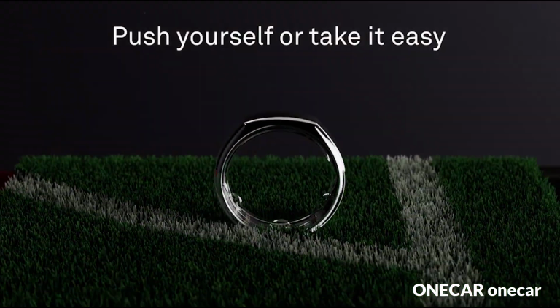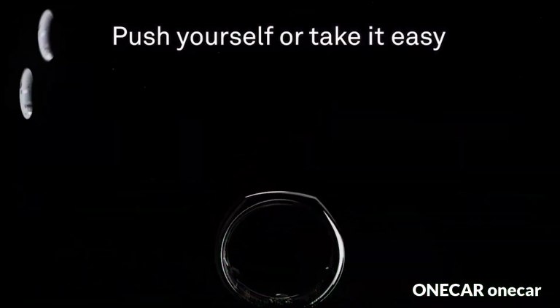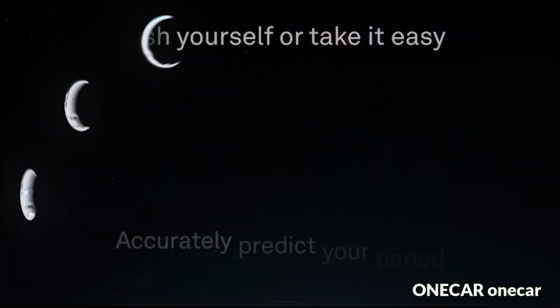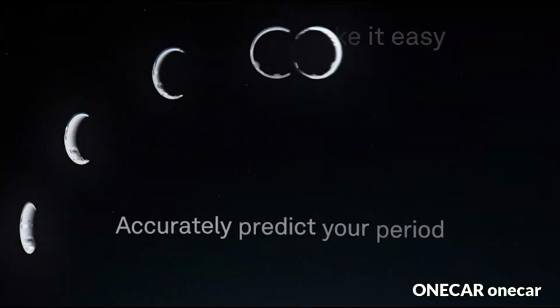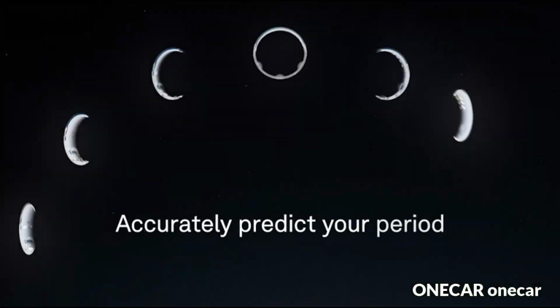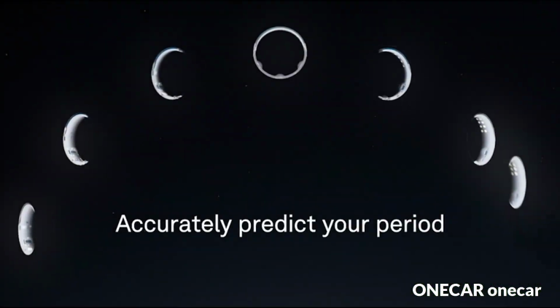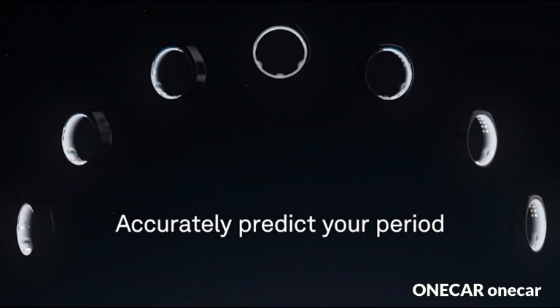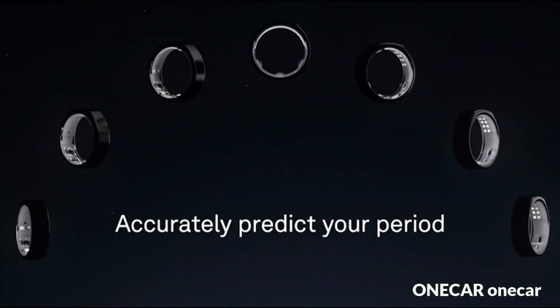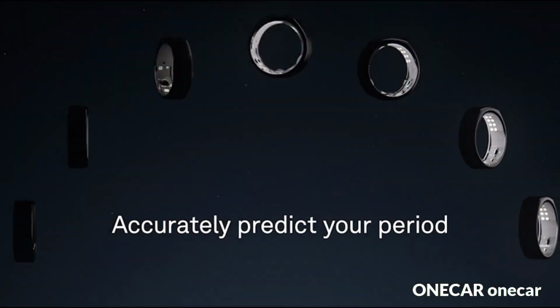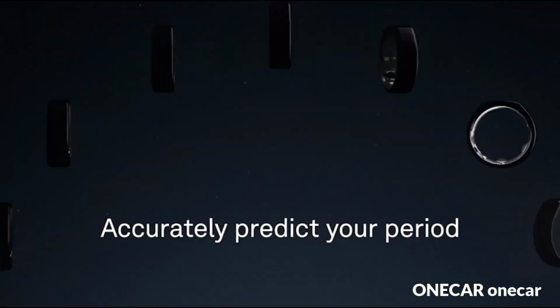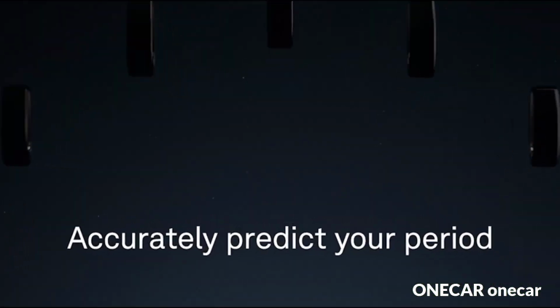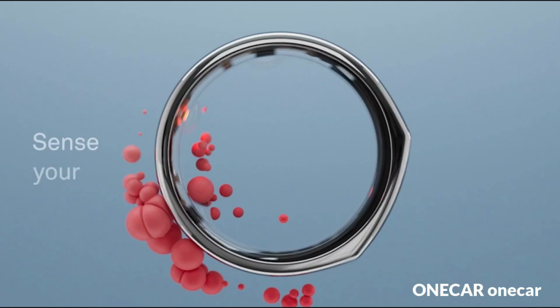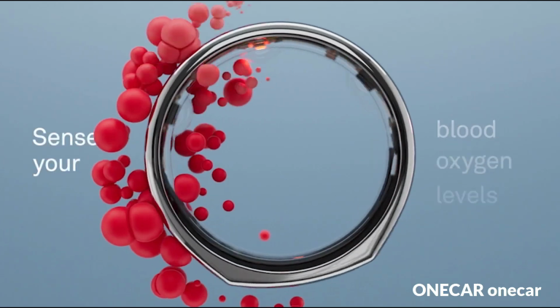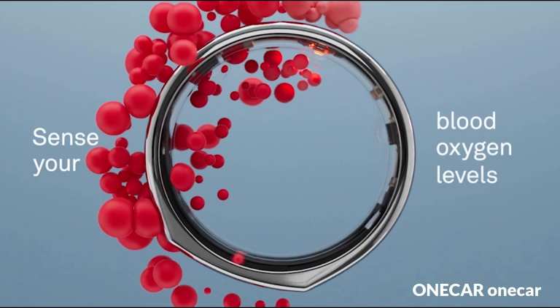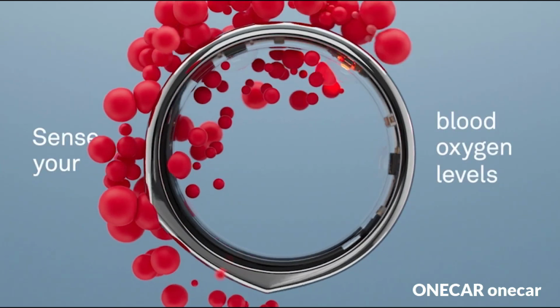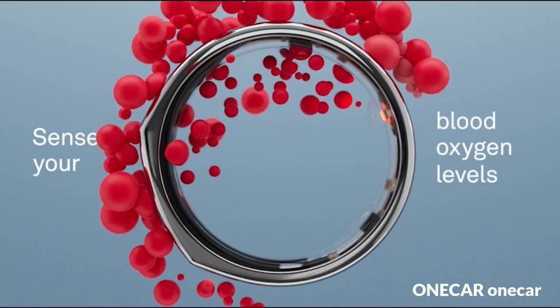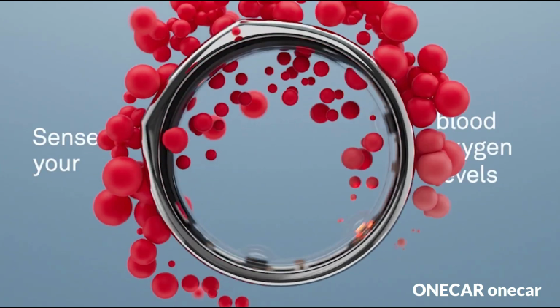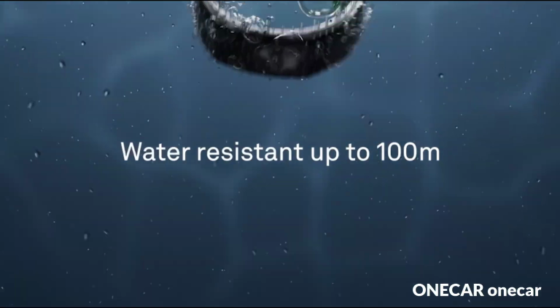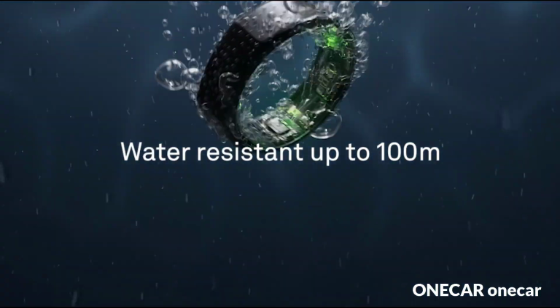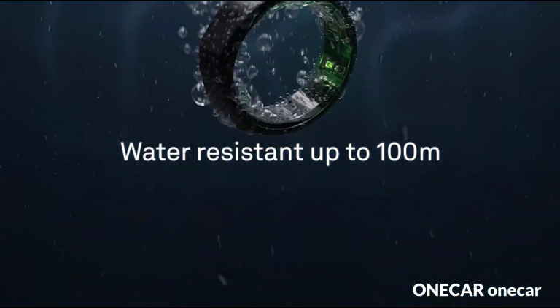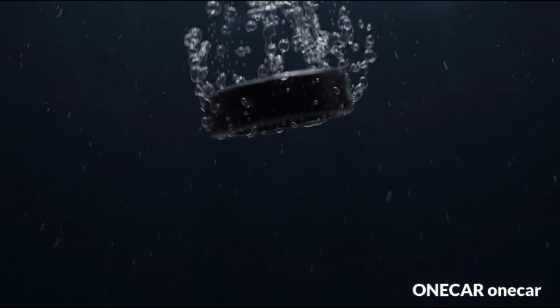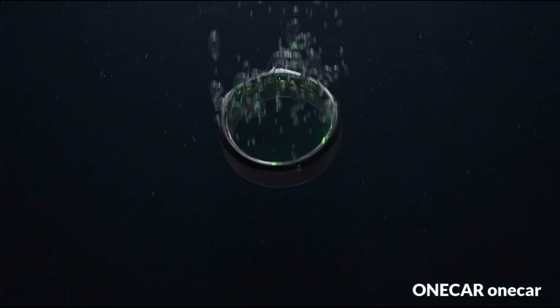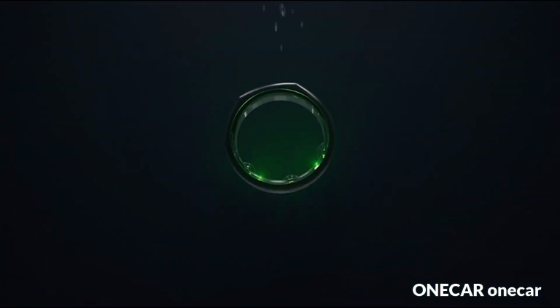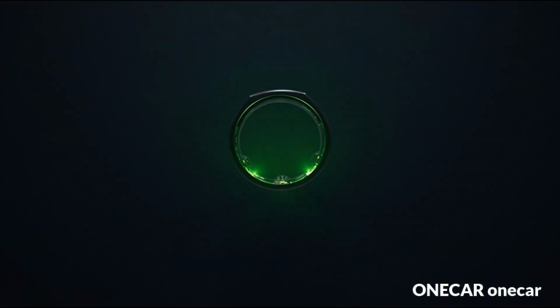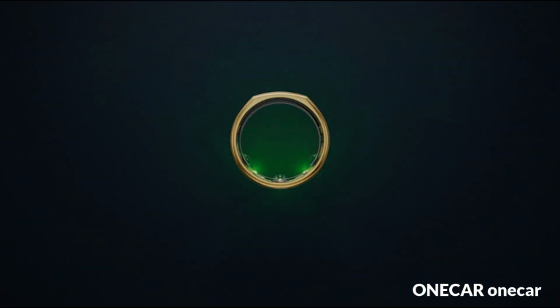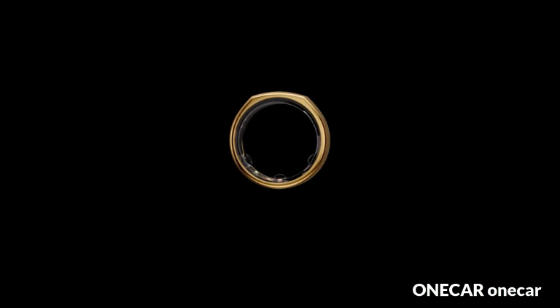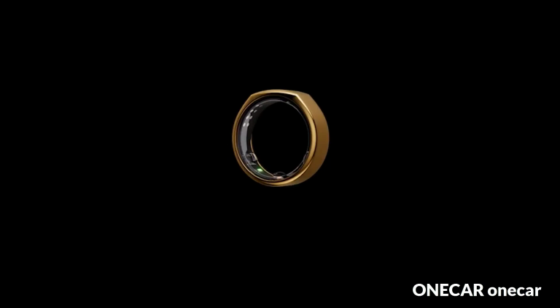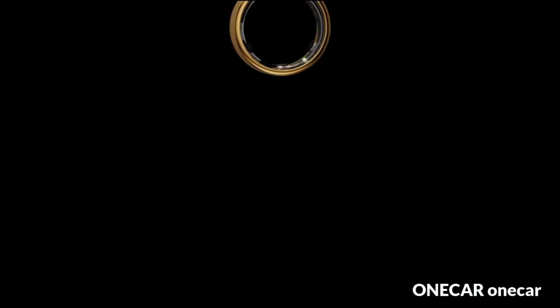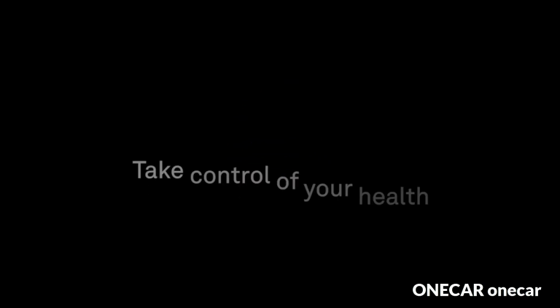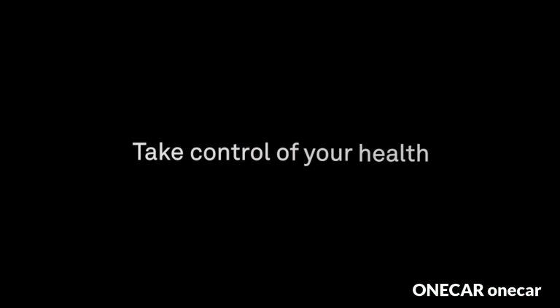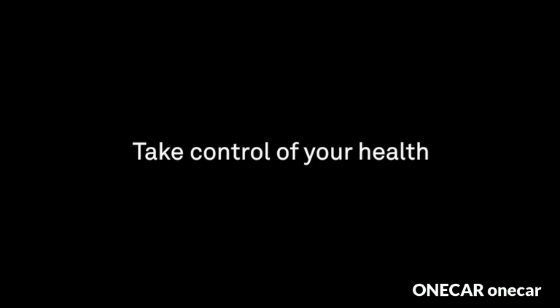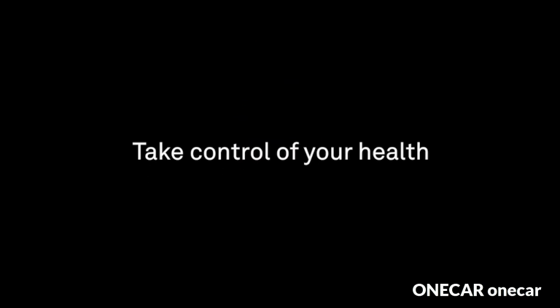The Oura Ring Gen 3 provides detailed insights into your sleep patterns, including sleep stages — light, deep, and REM sleep — total sleep duration, sleep efficiency, and latency: how quickly you fall asleep.